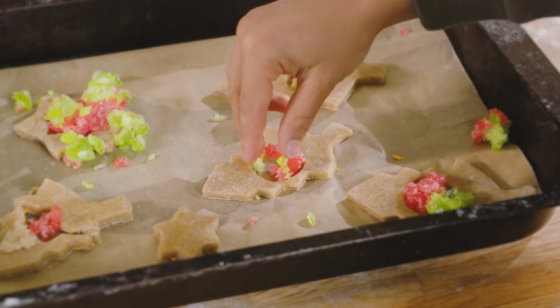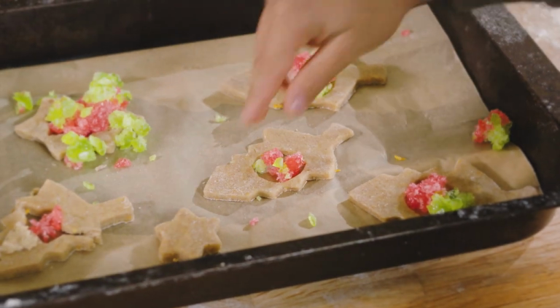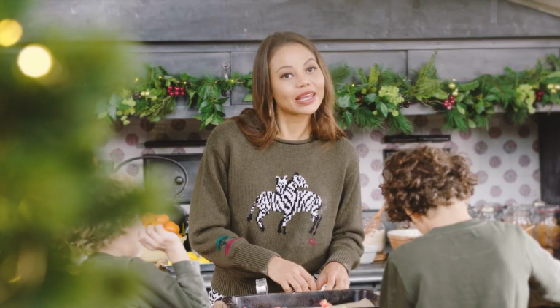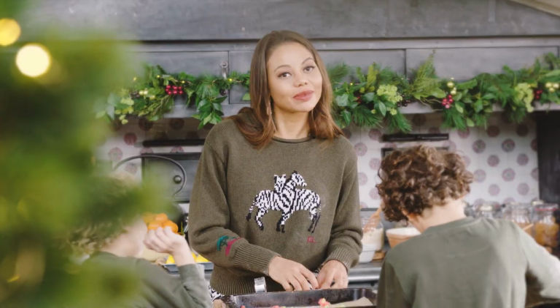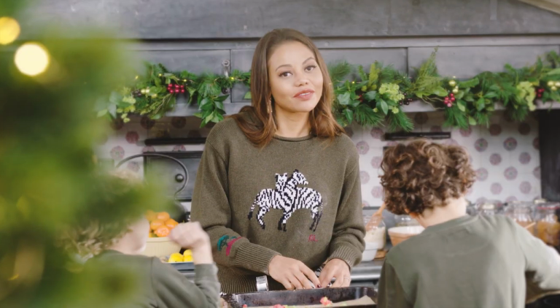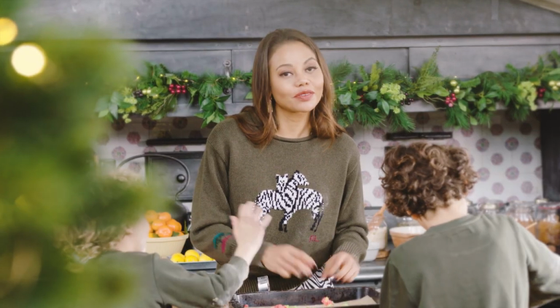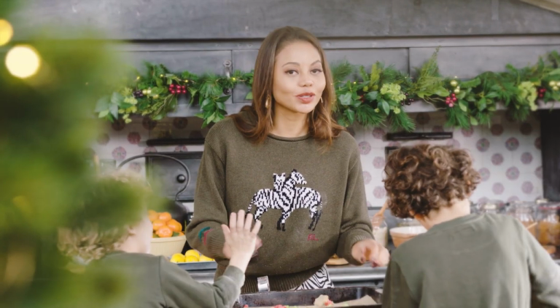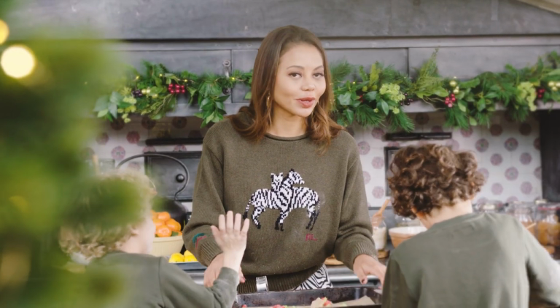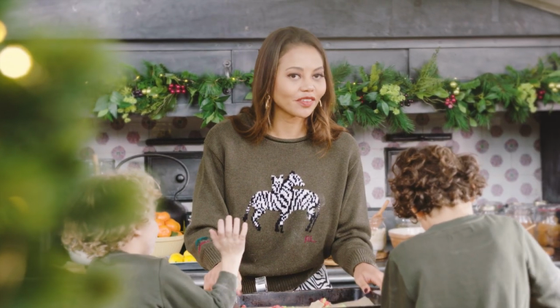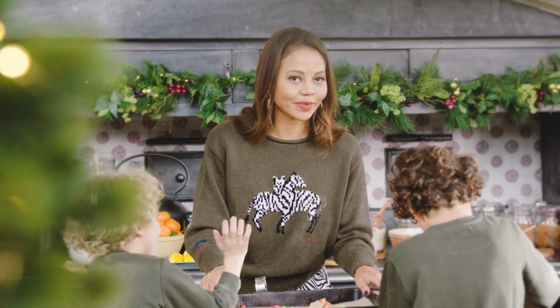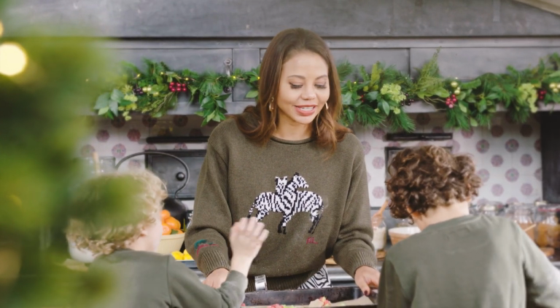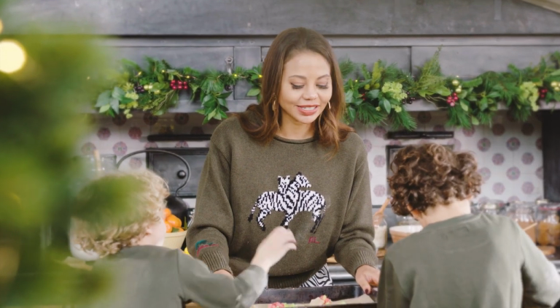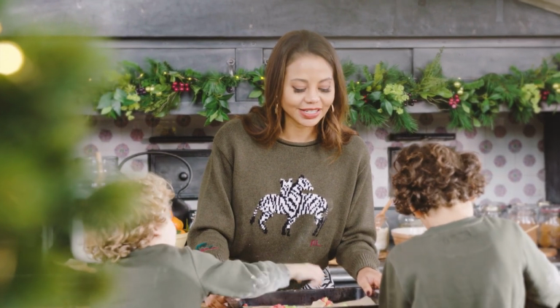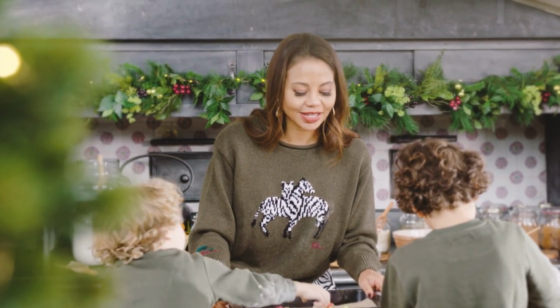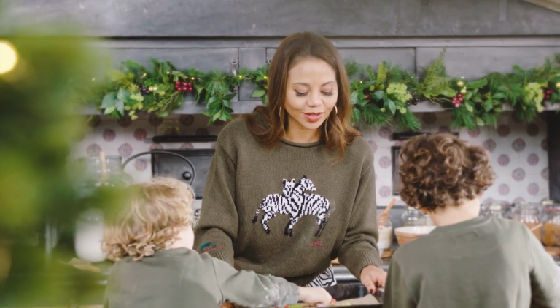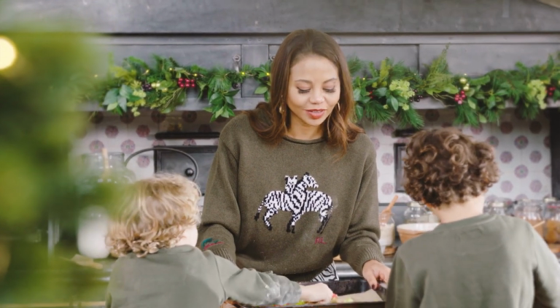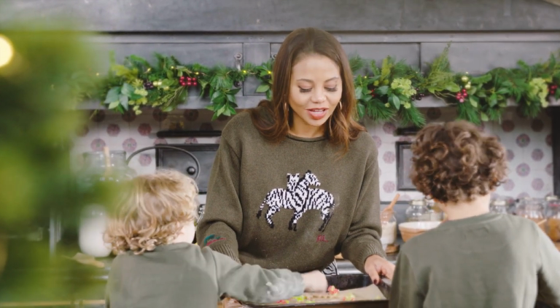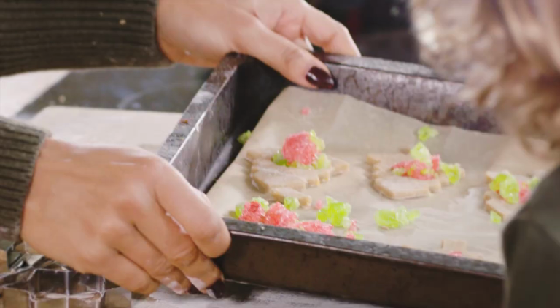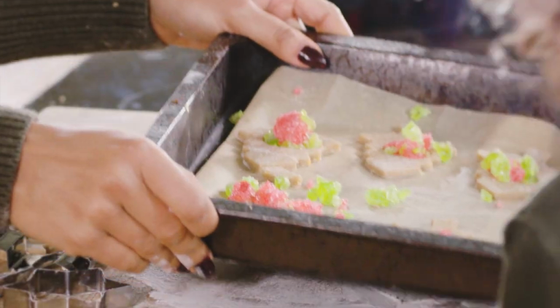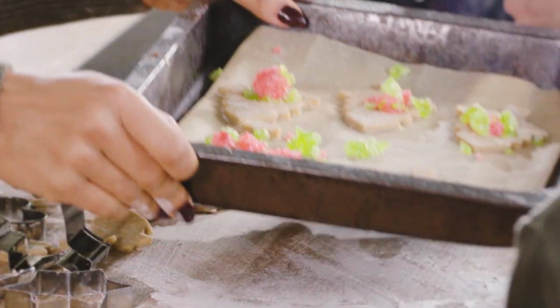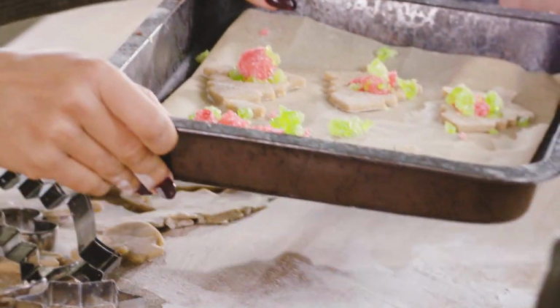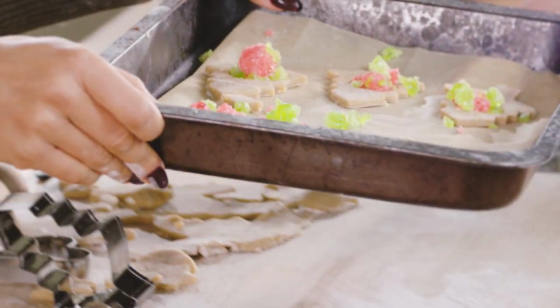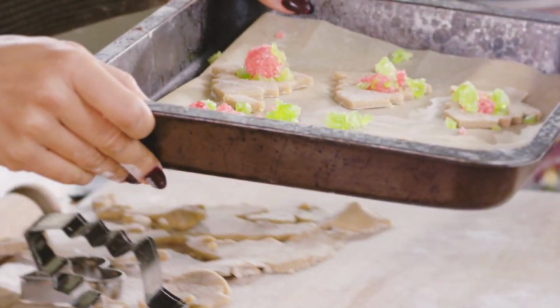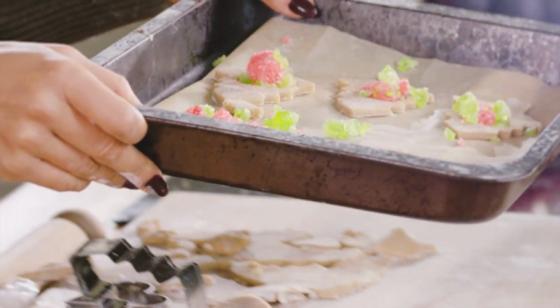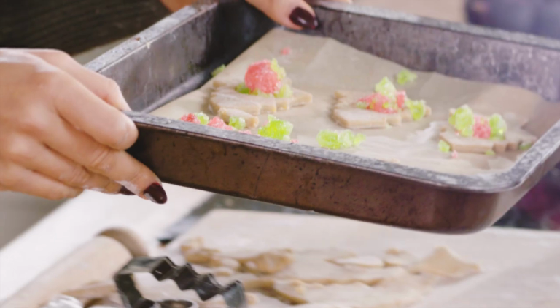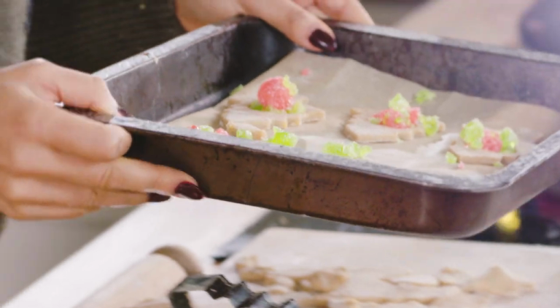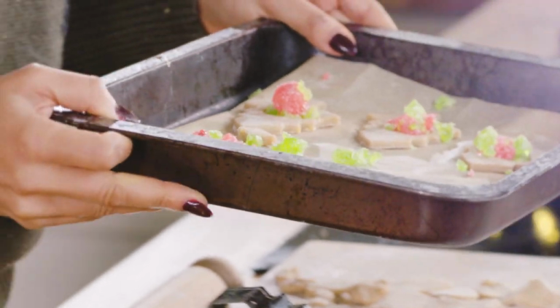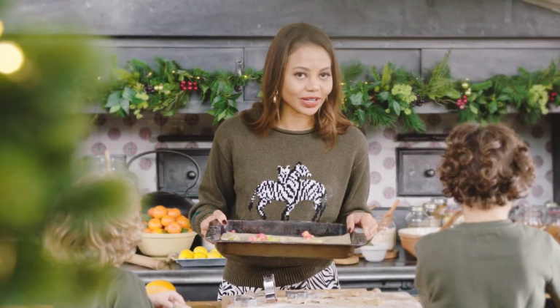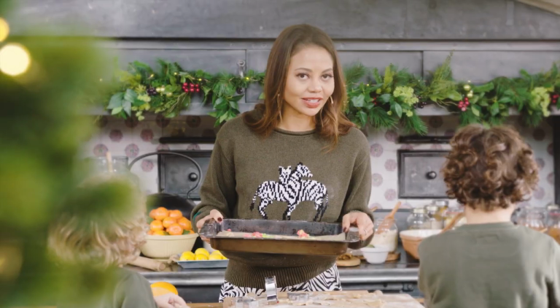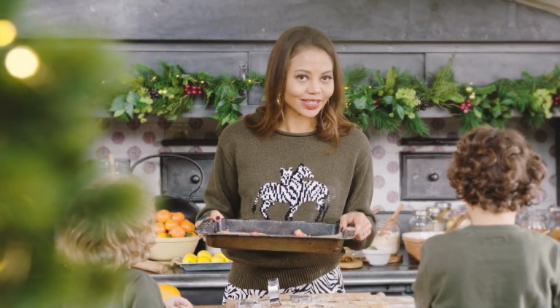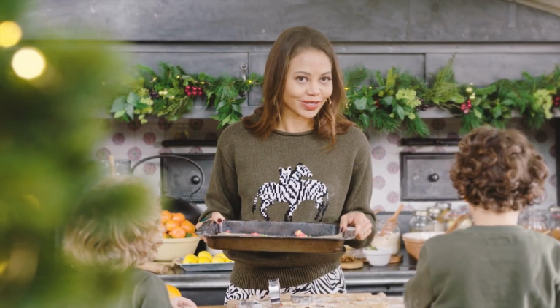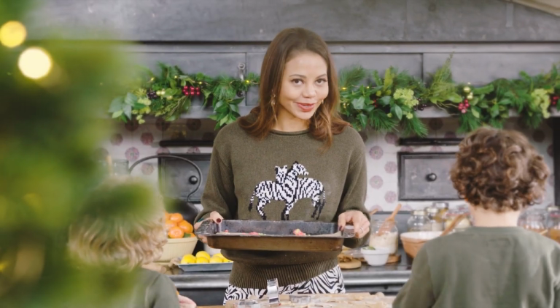We're going to bake them in the oven for about 12 minutes until the sweets have melted and the cookies are nice and crispy.